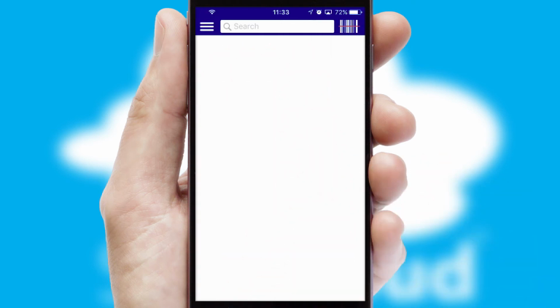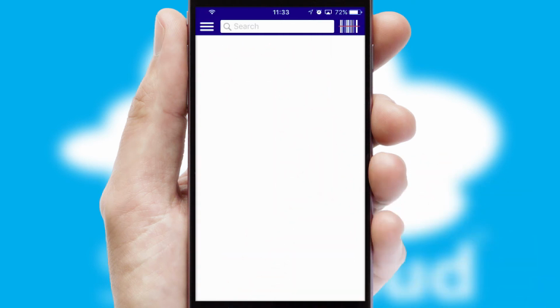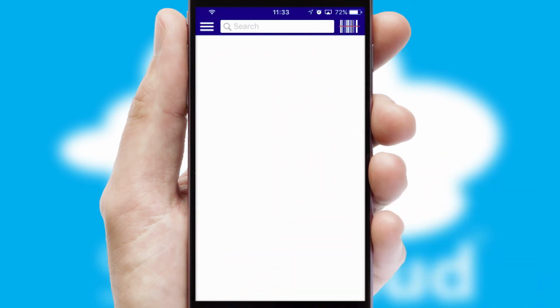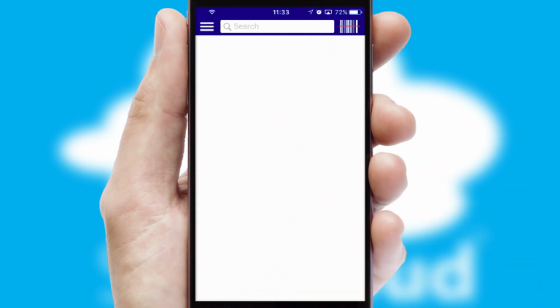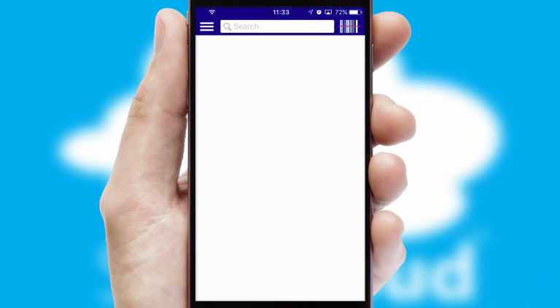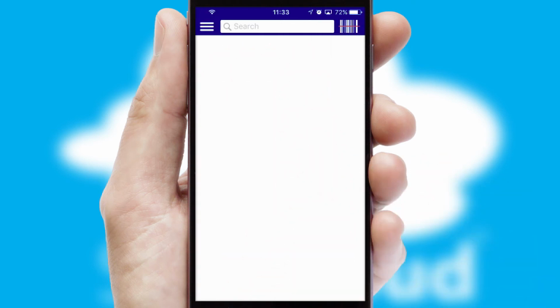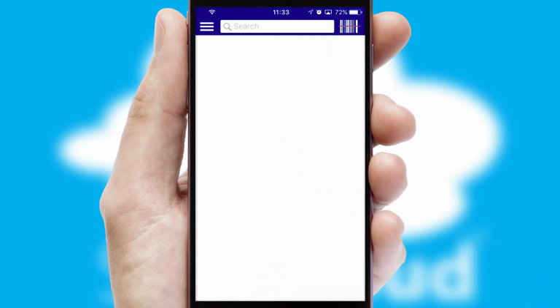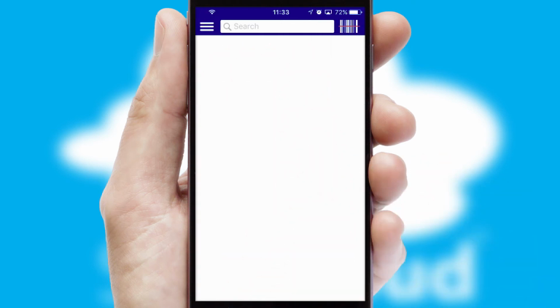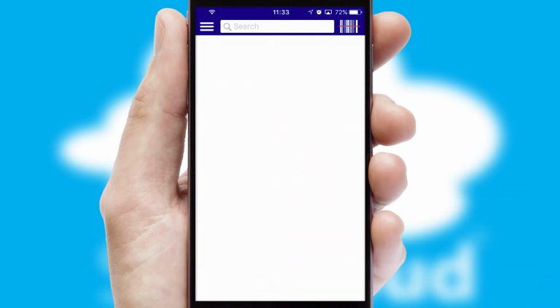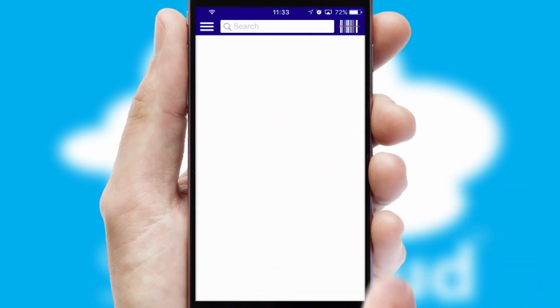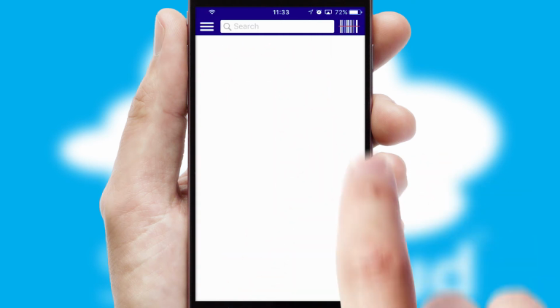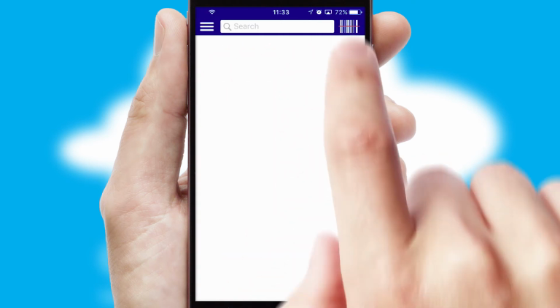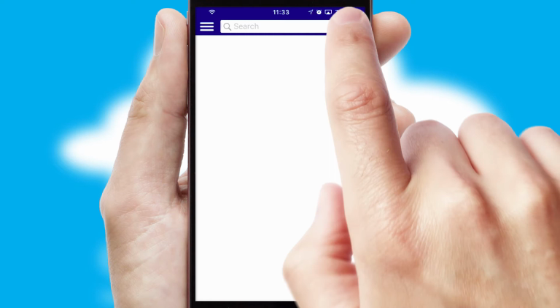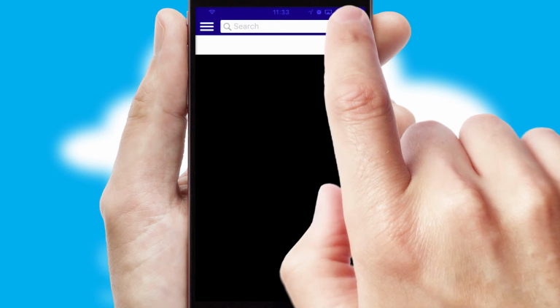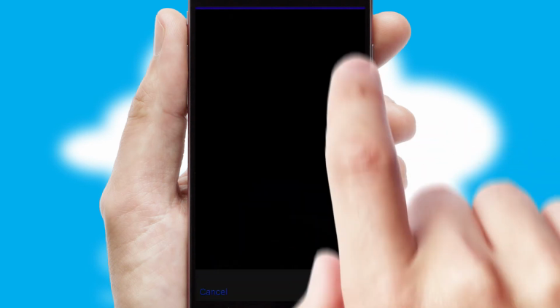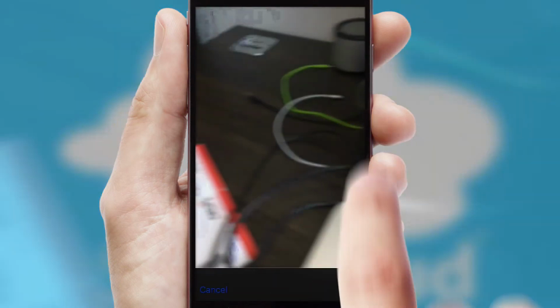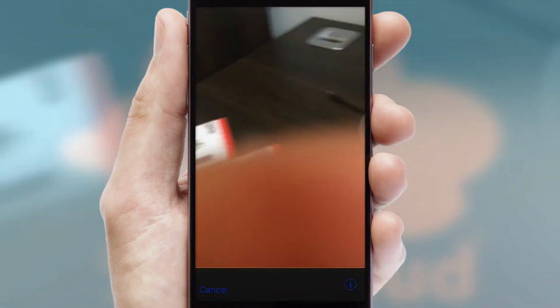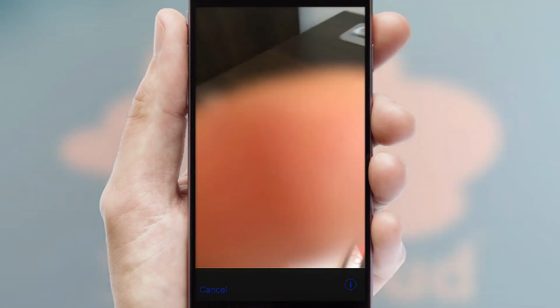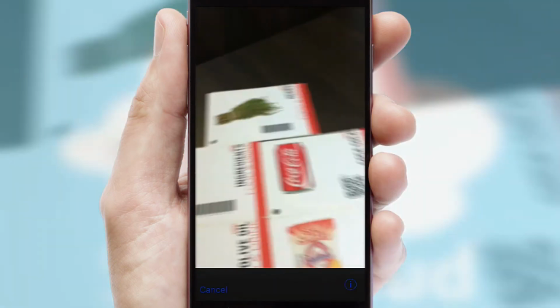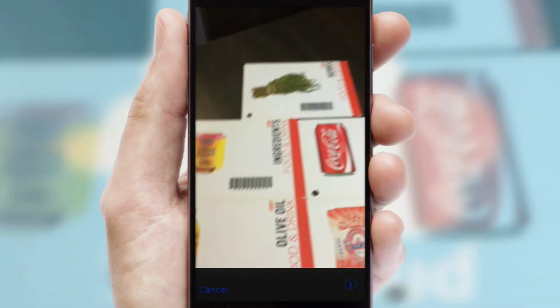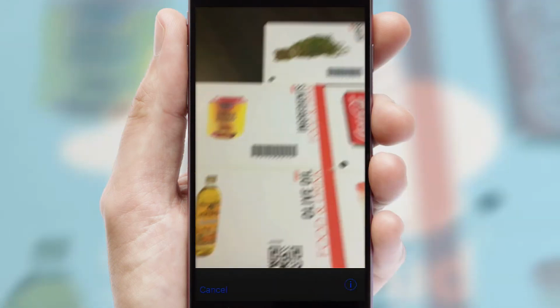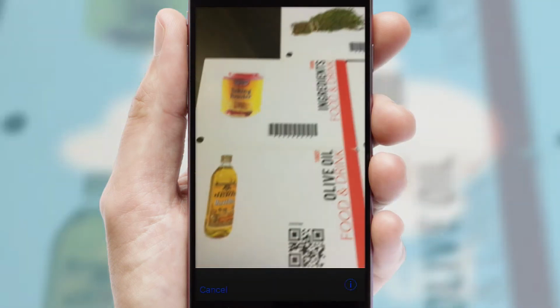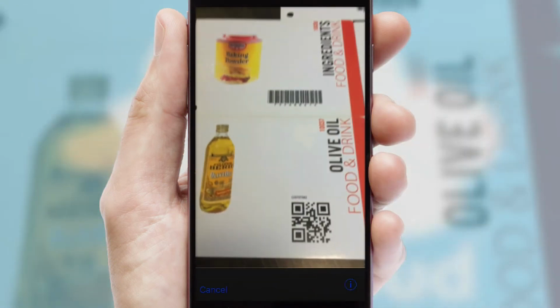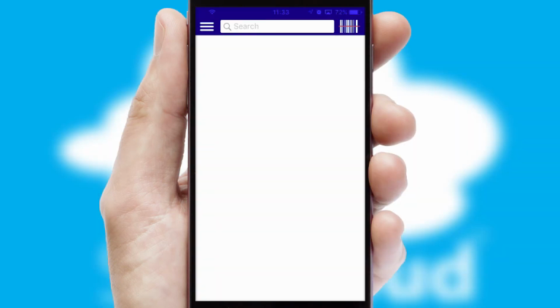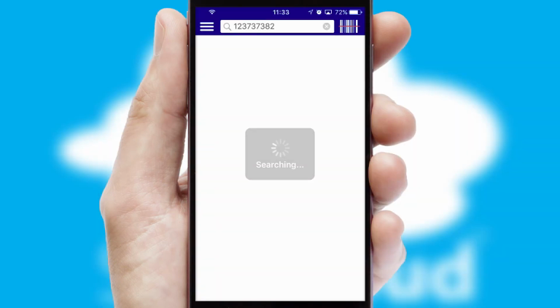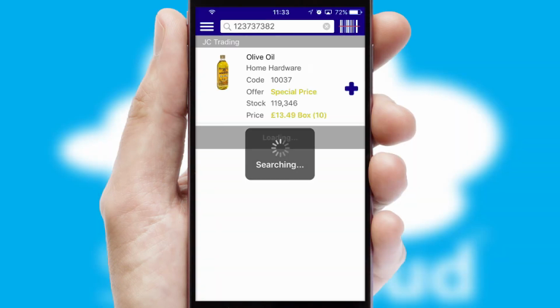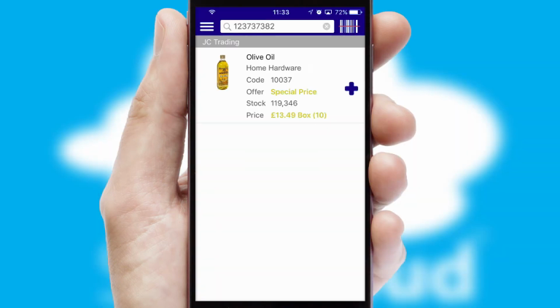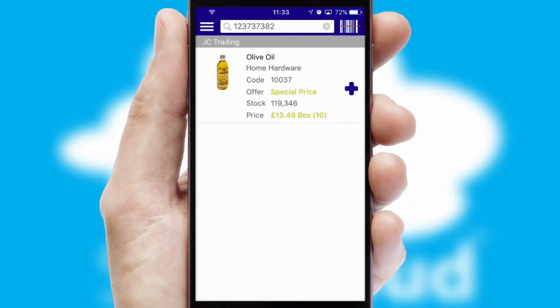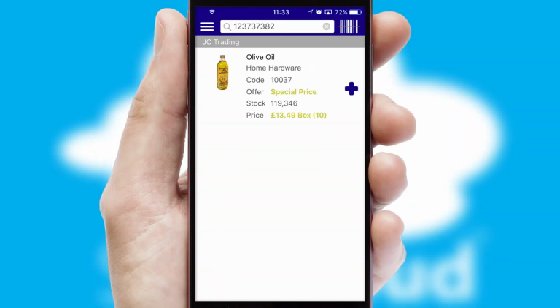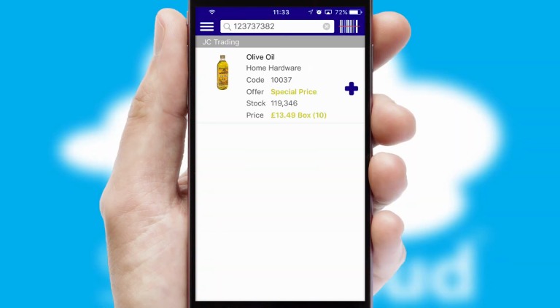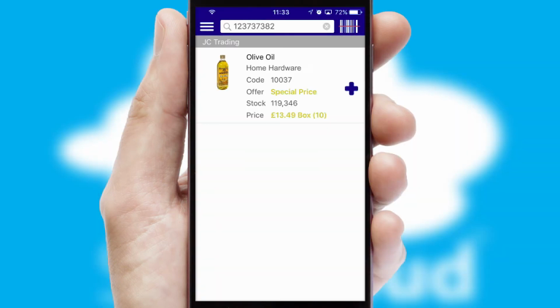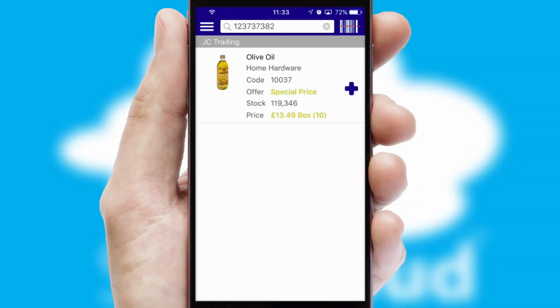Products can also be easily located and ordered by scanning any type of barcode or QR code.